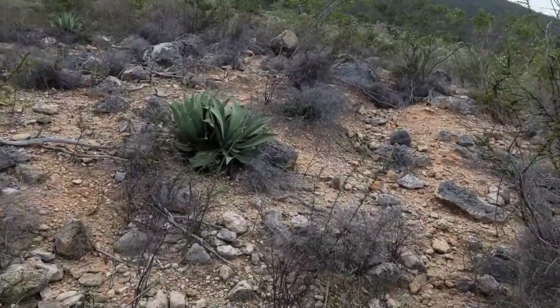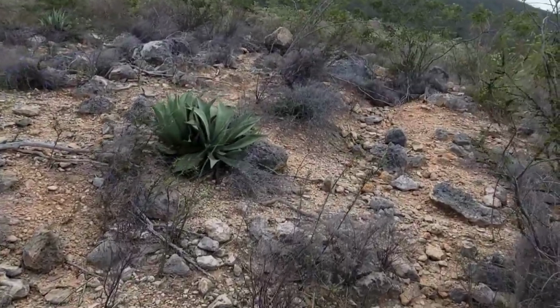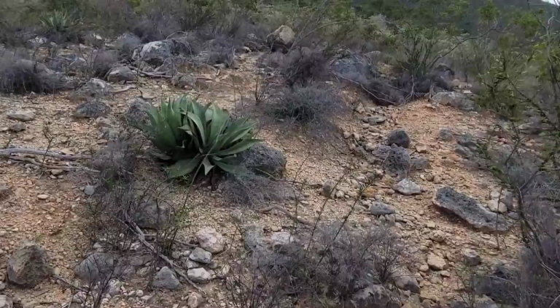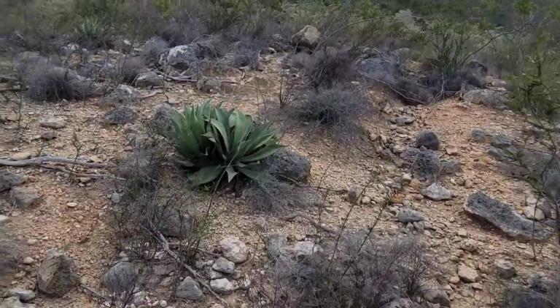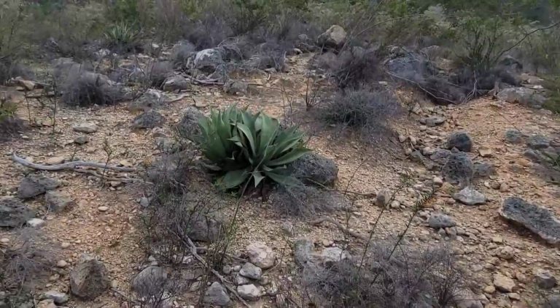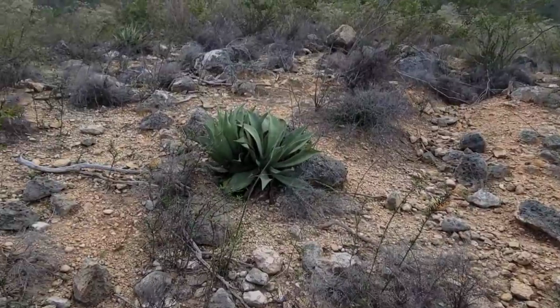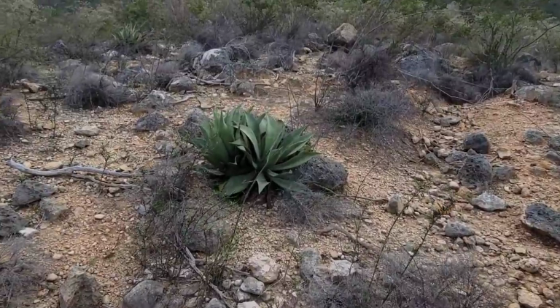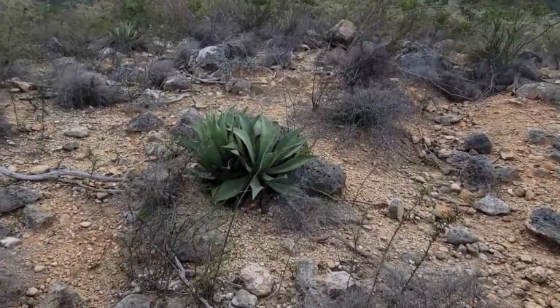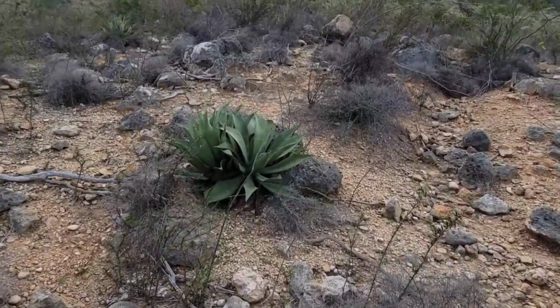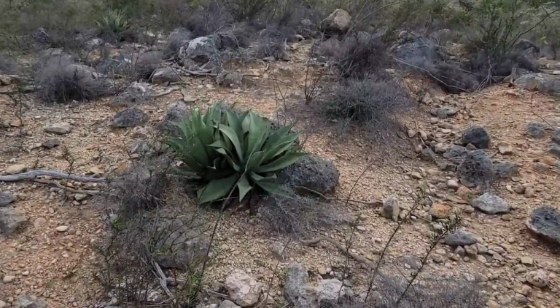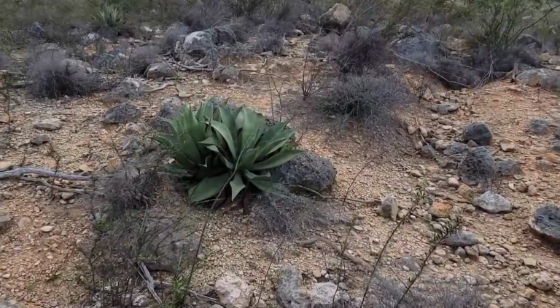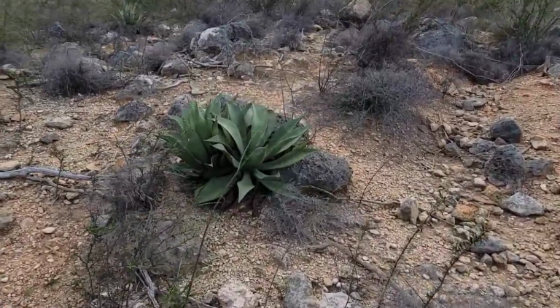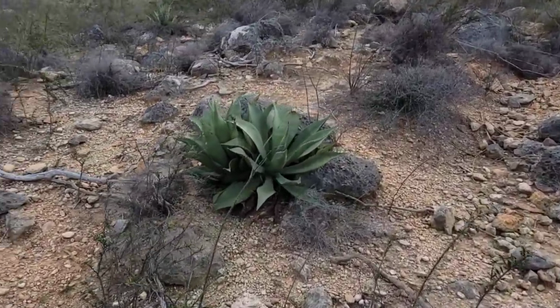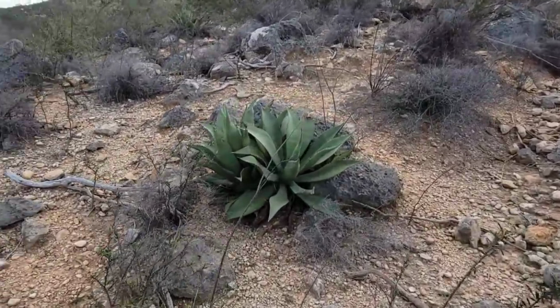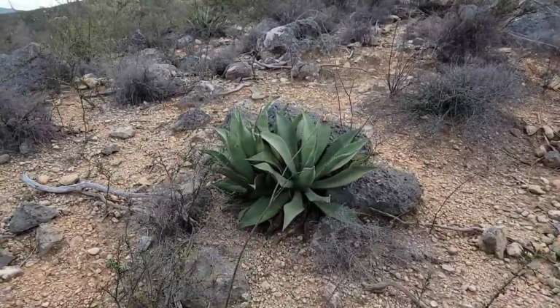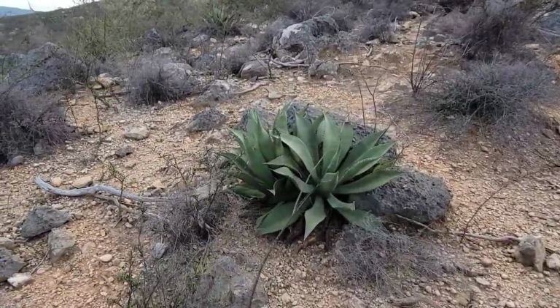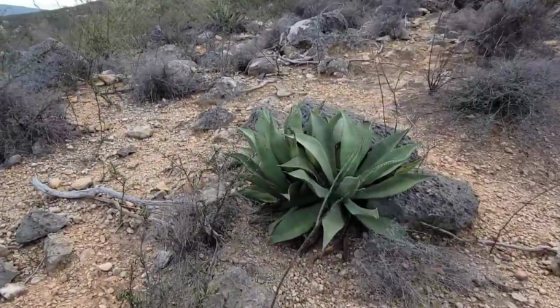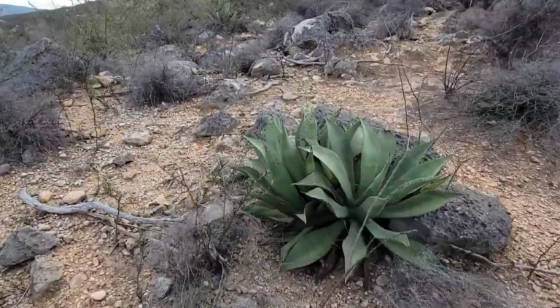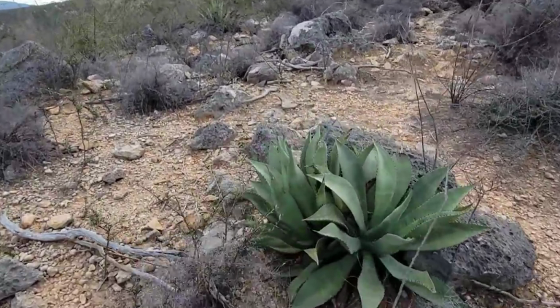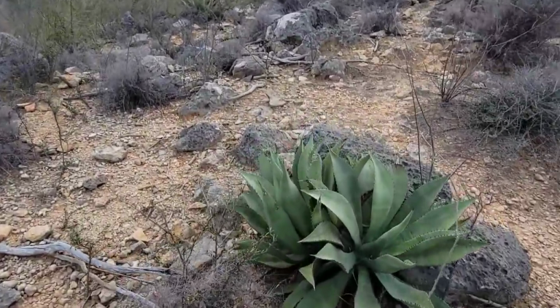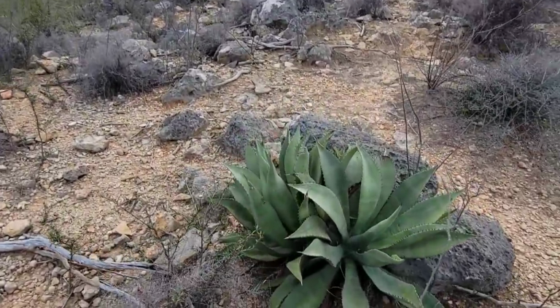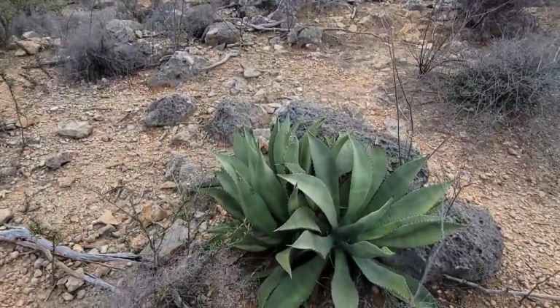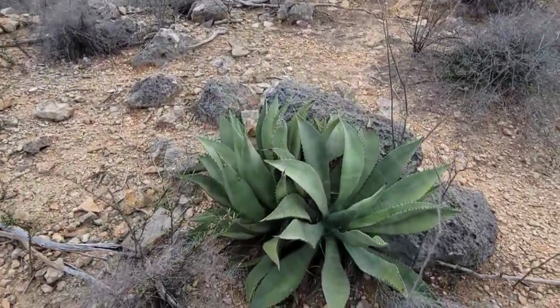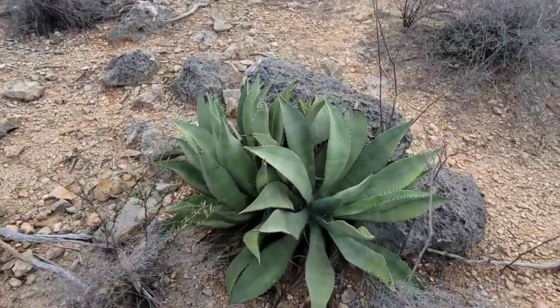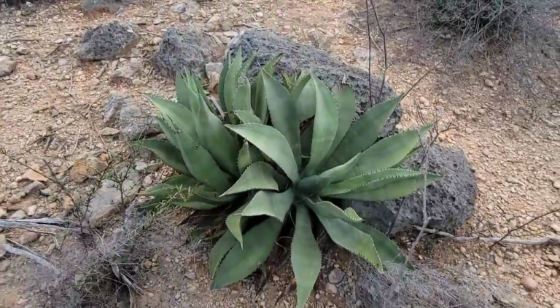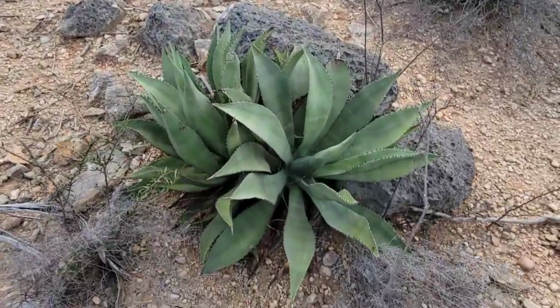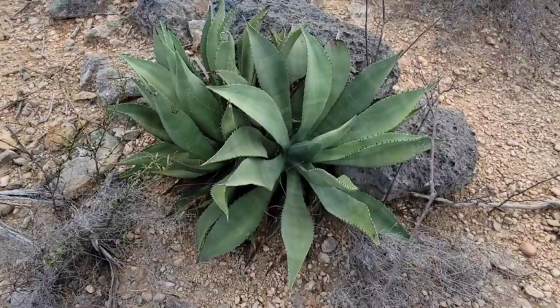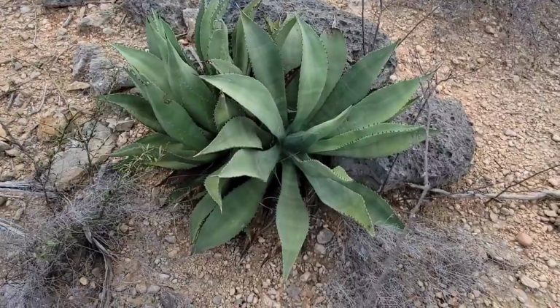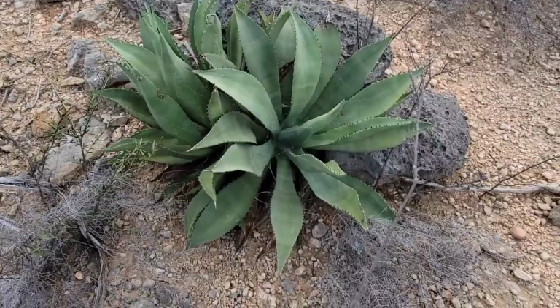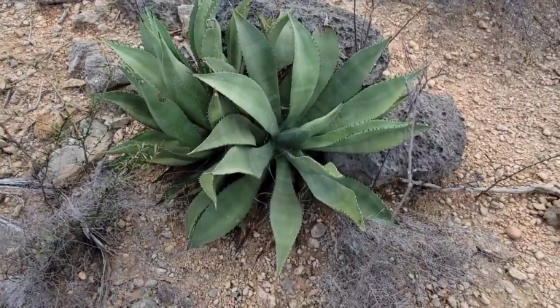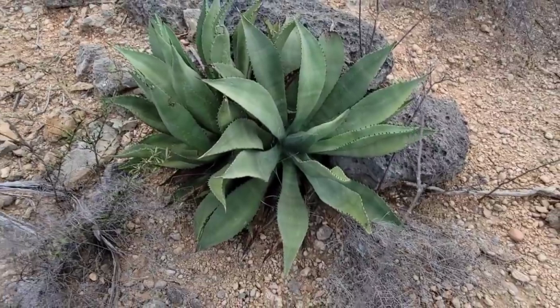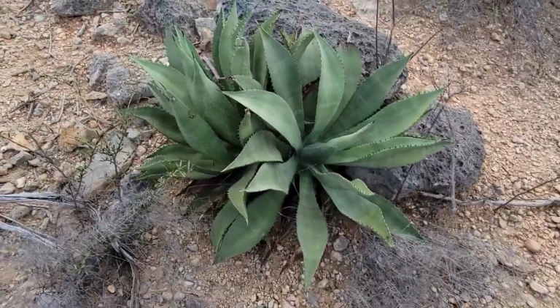Do you love the limestone? There's that agave, probably Agave antelarum.